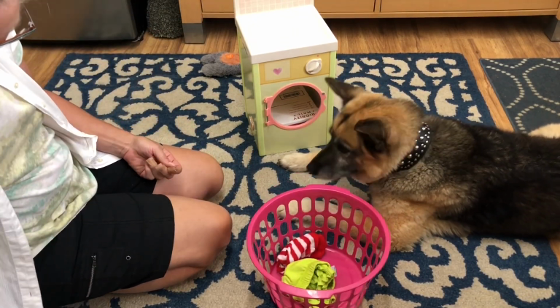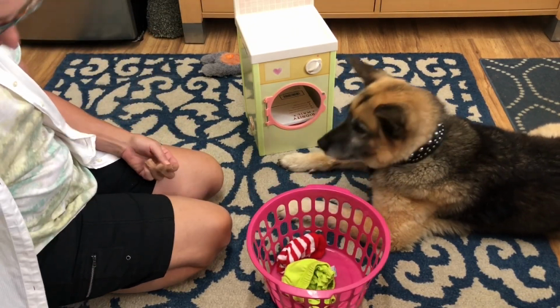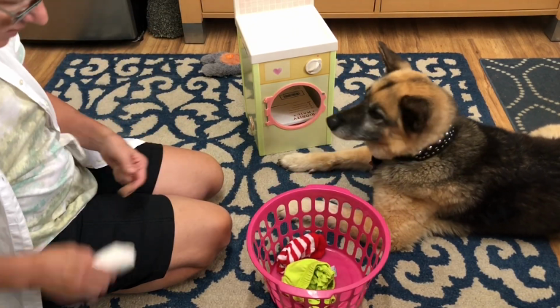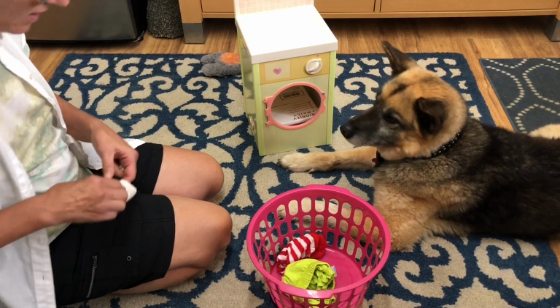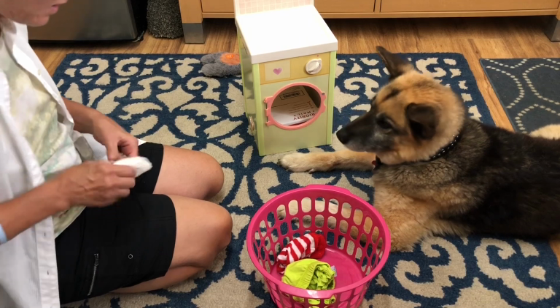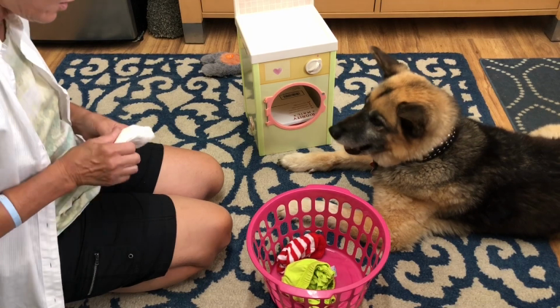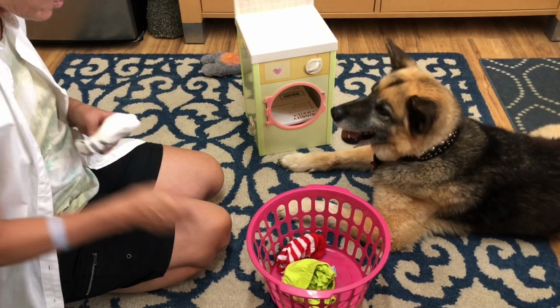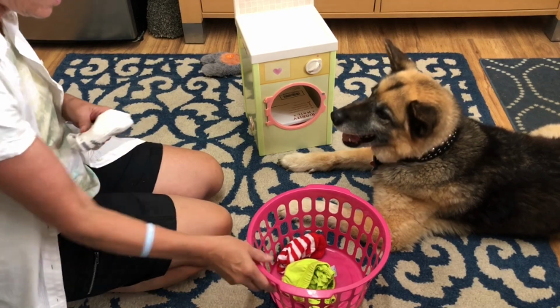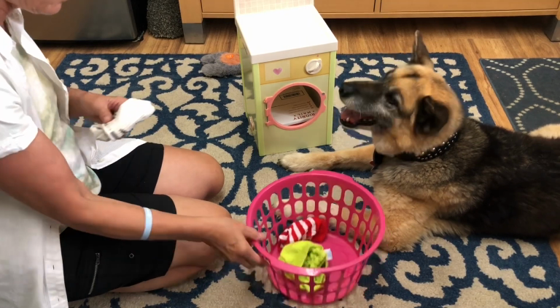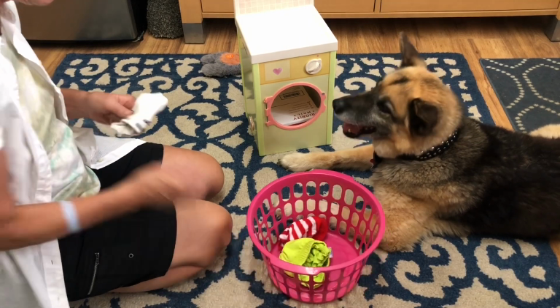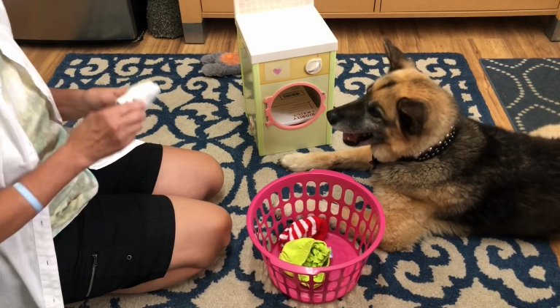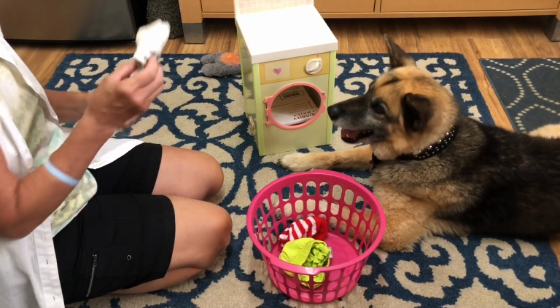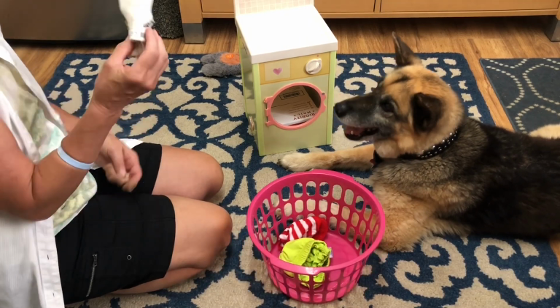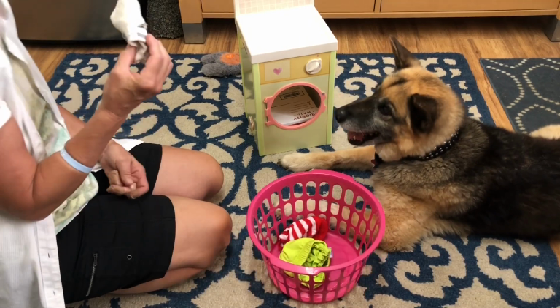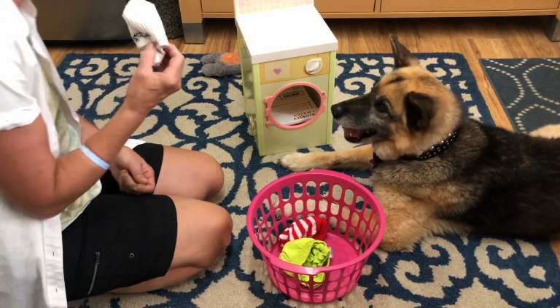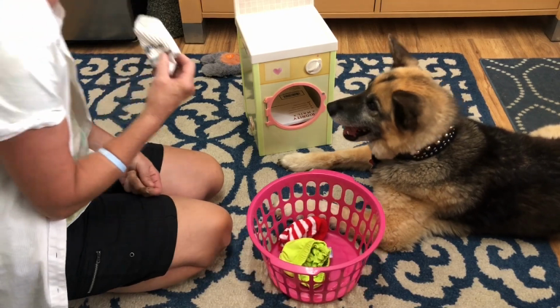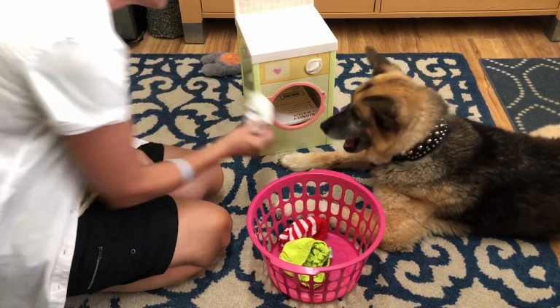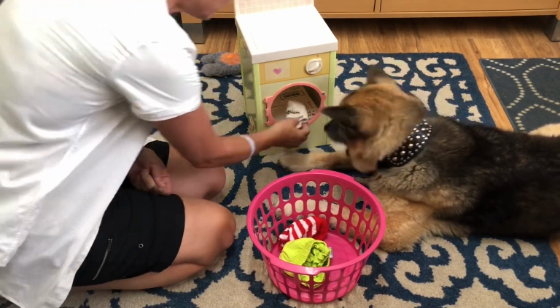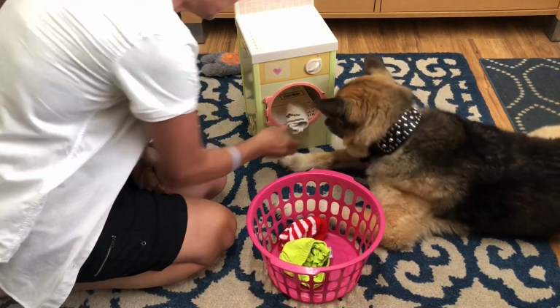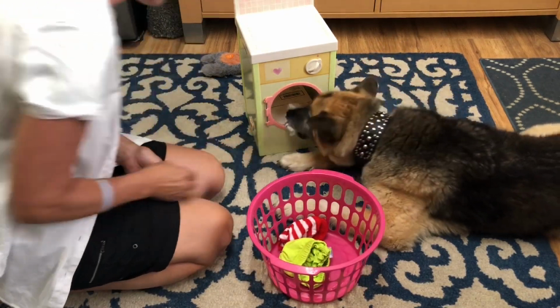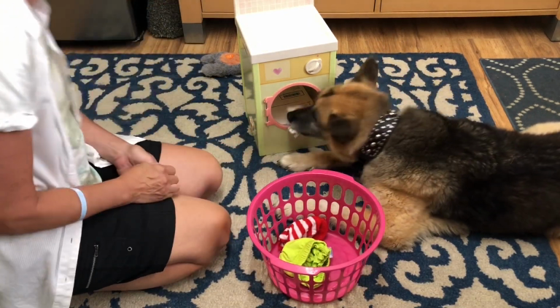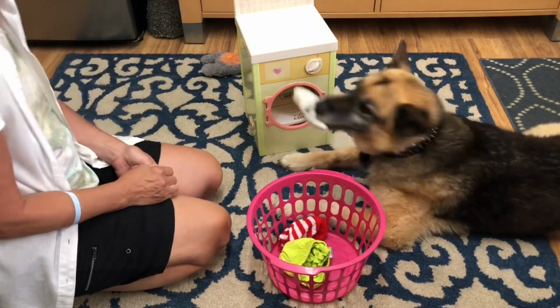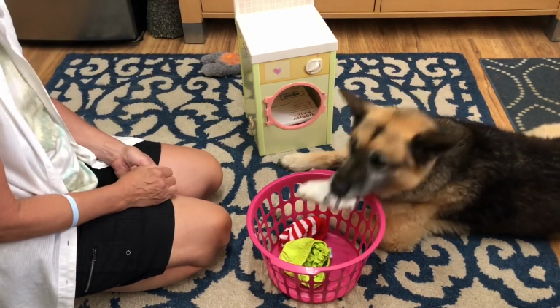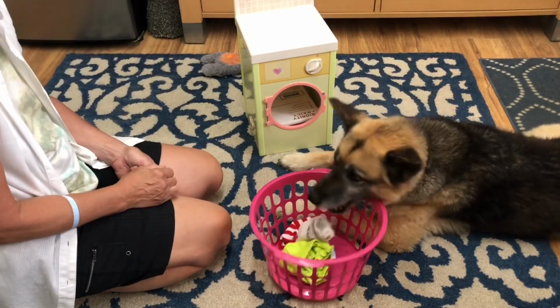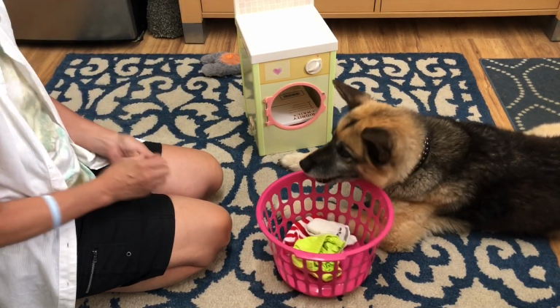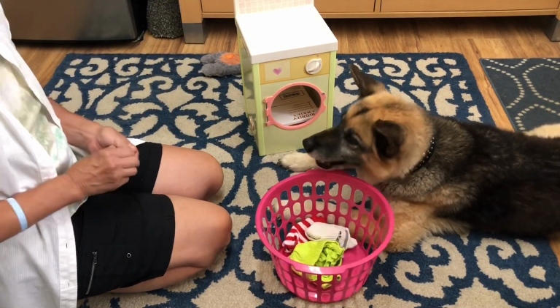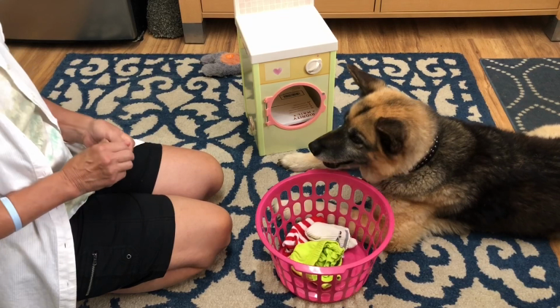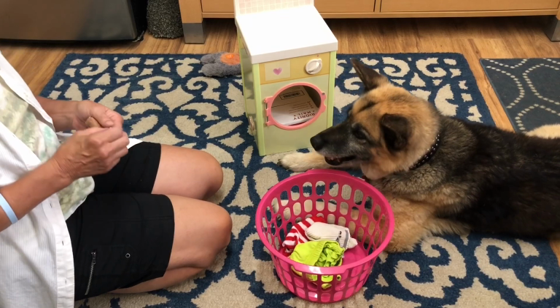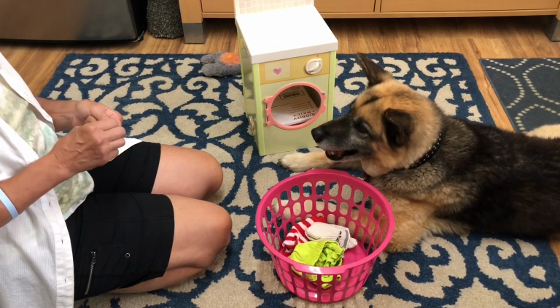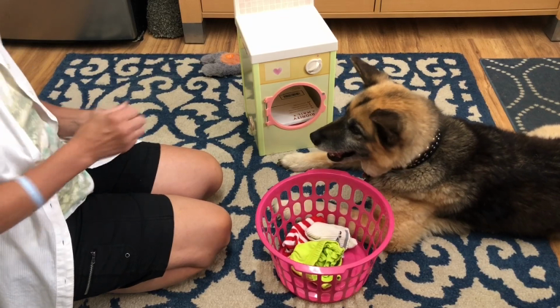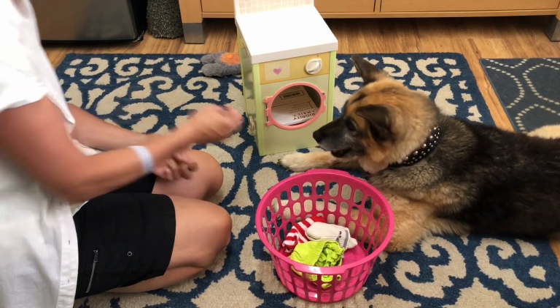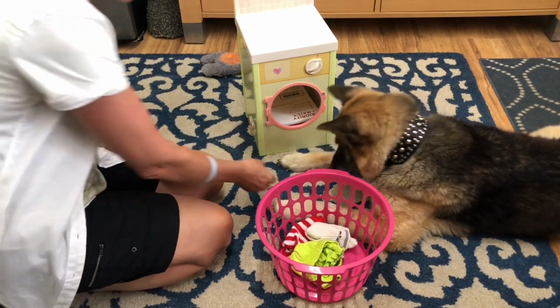Alright, let me get another thing. This is a pair of socks. Oh yes, good boy. Good boy.